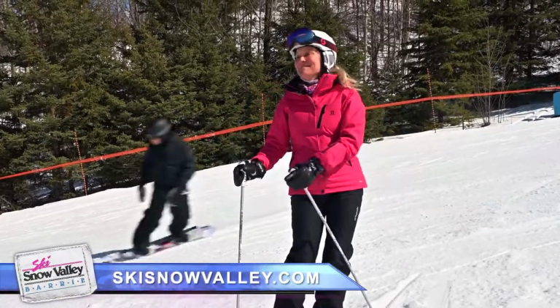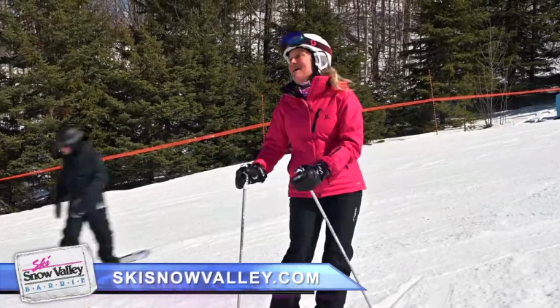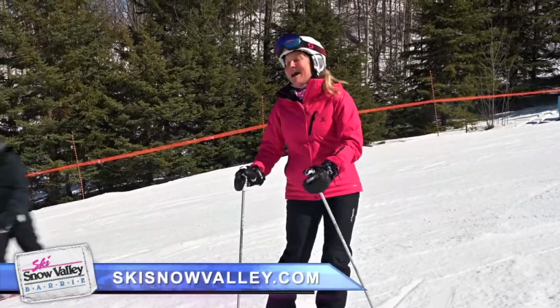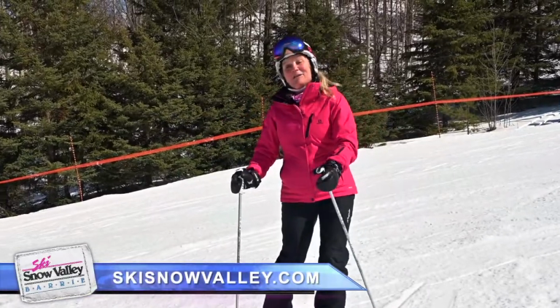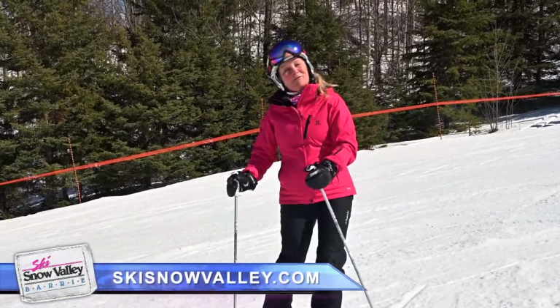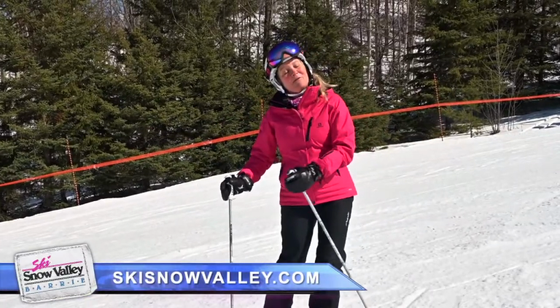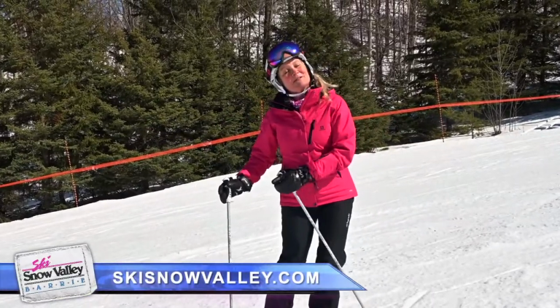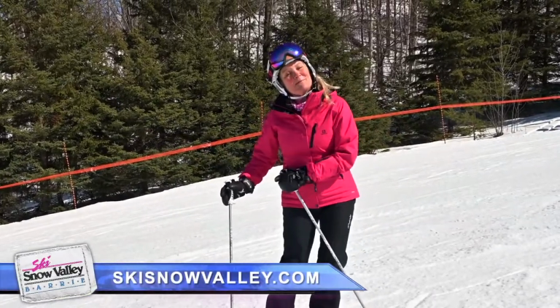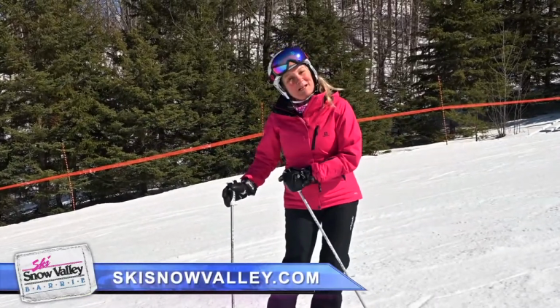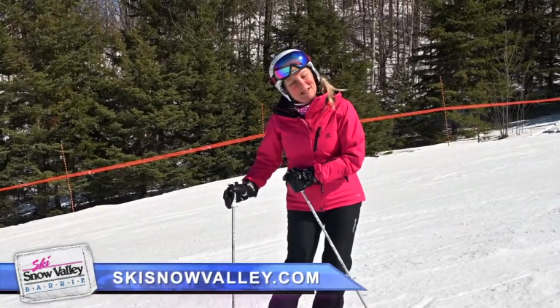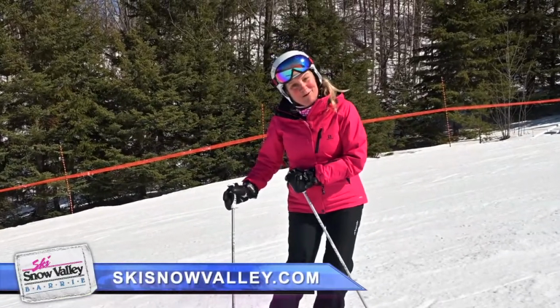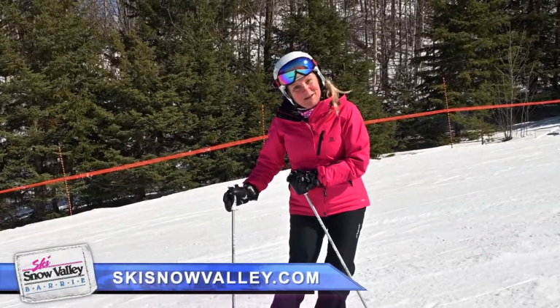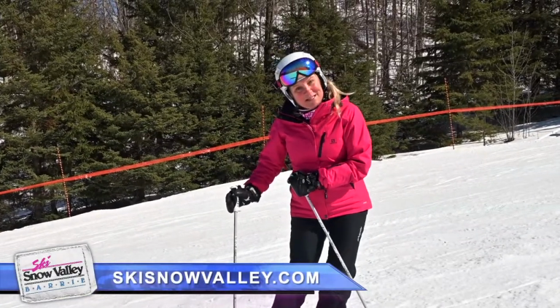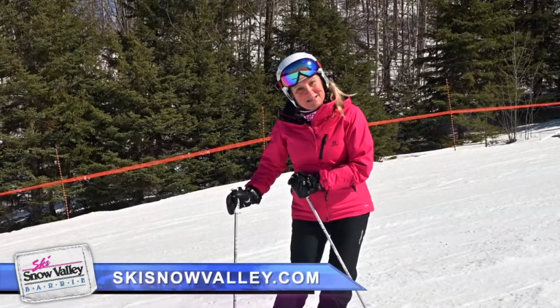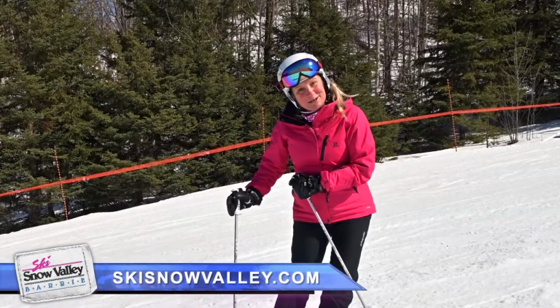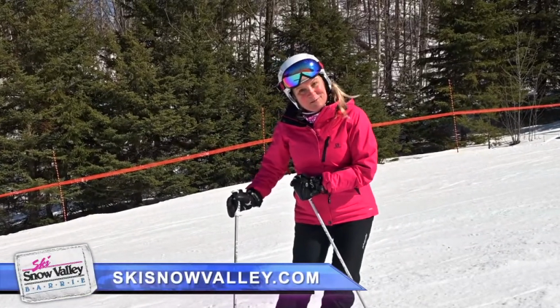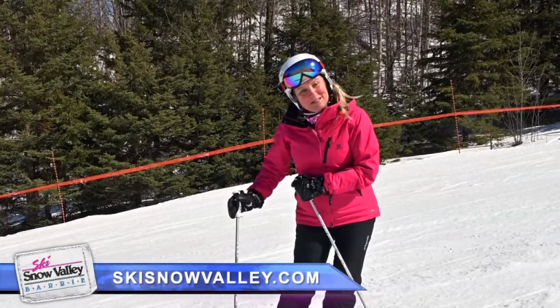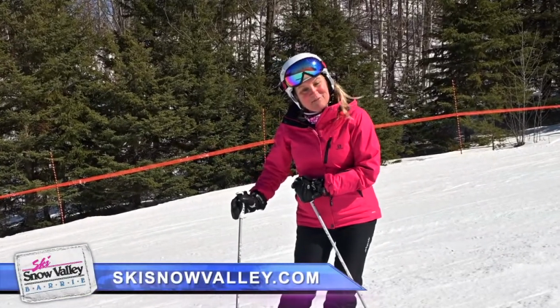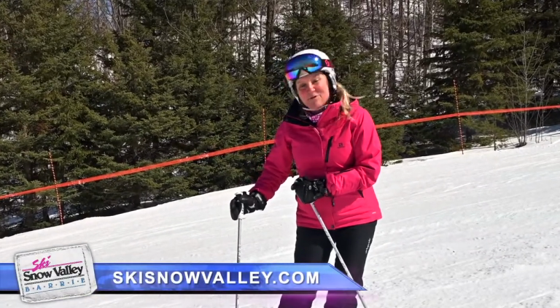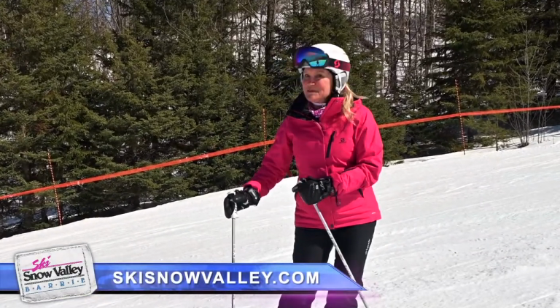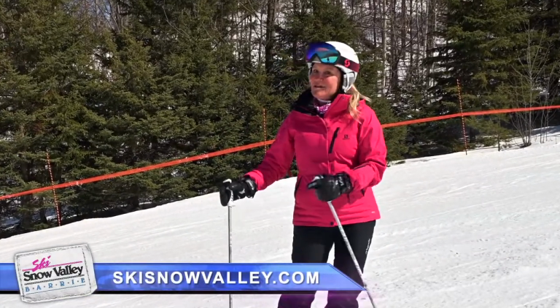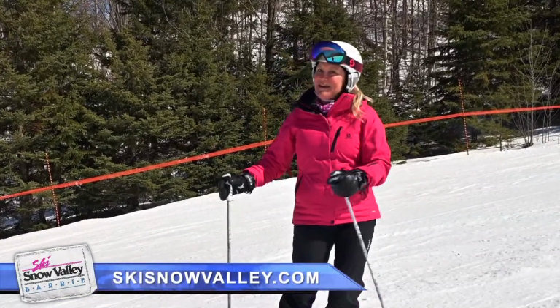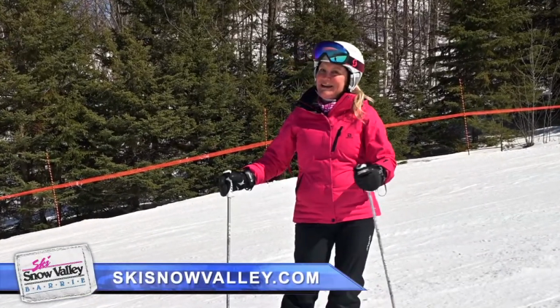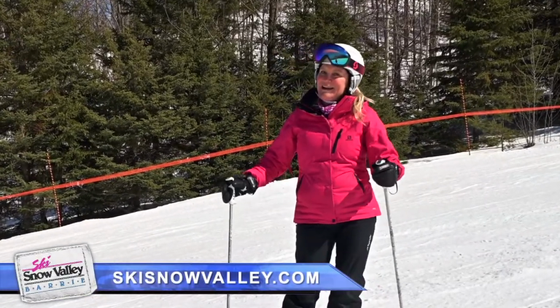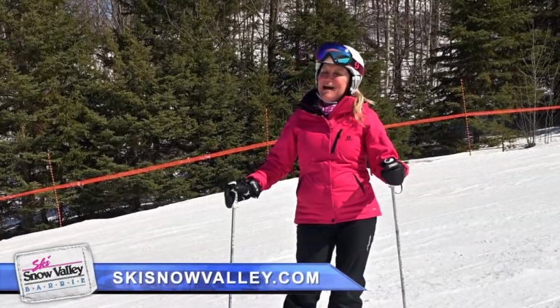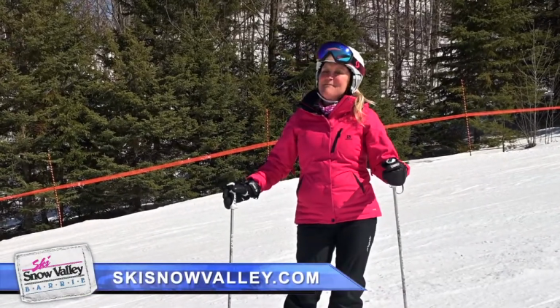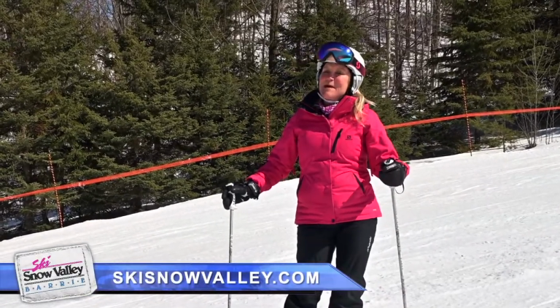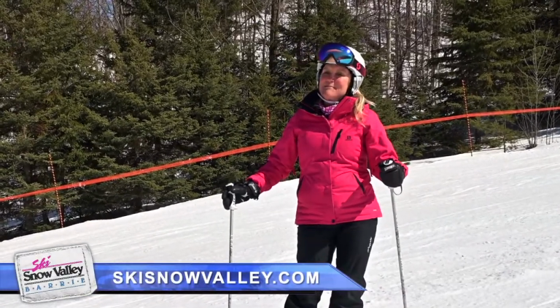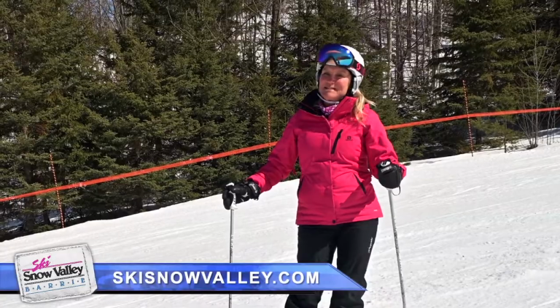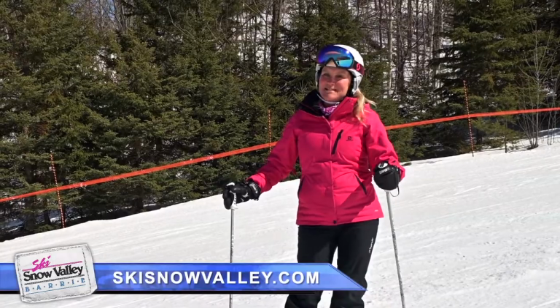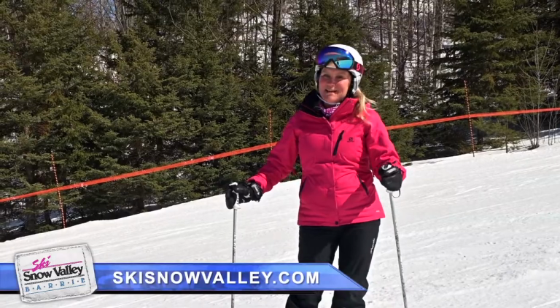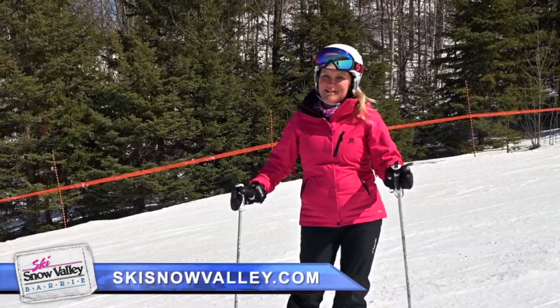I look forward to meeting you on the slopes. From Snow Valley, I'm Pamela DeSera.